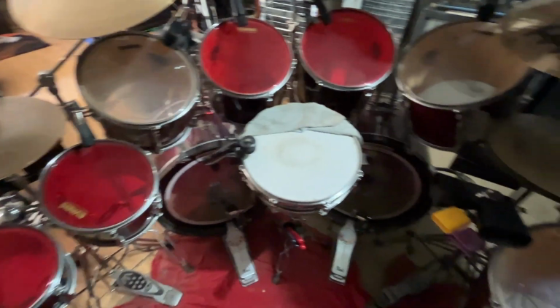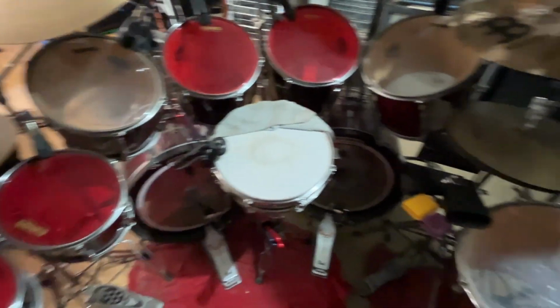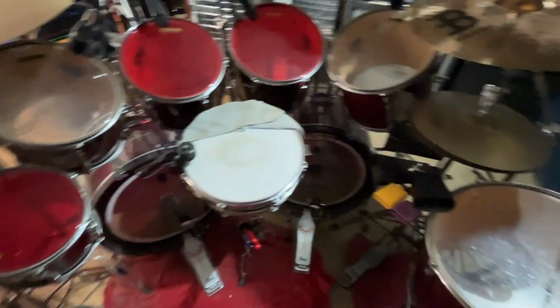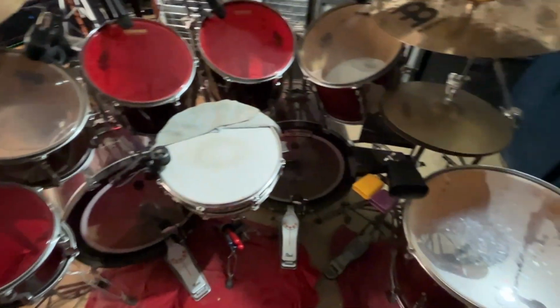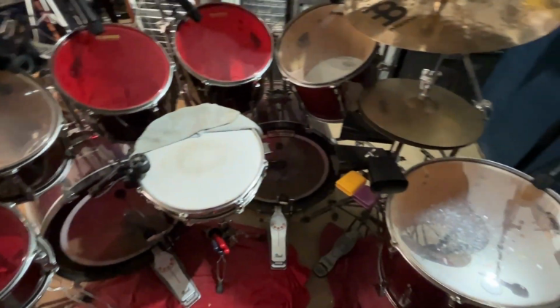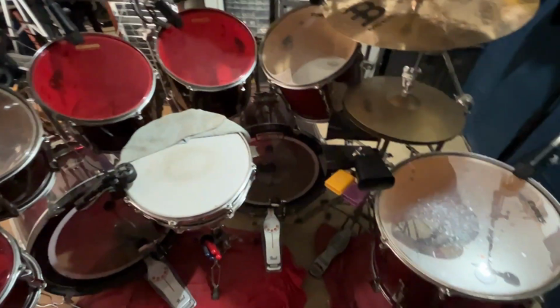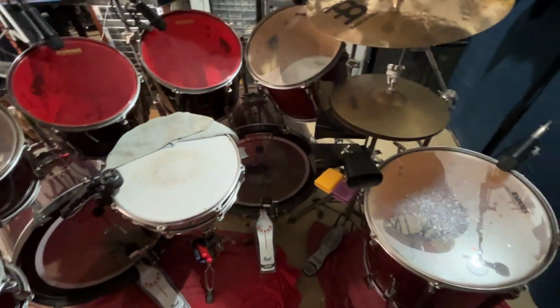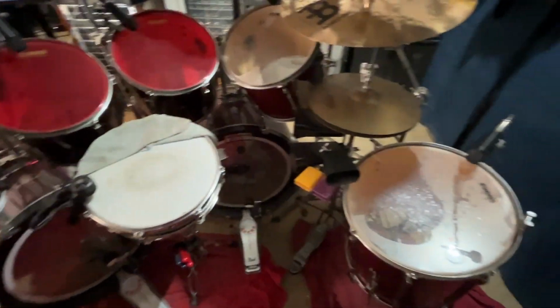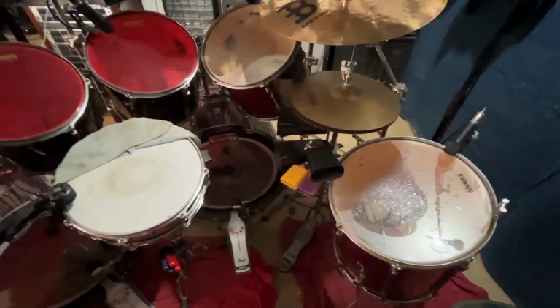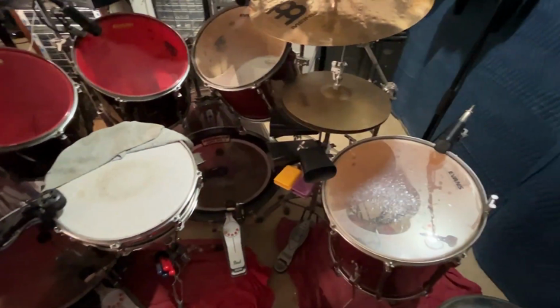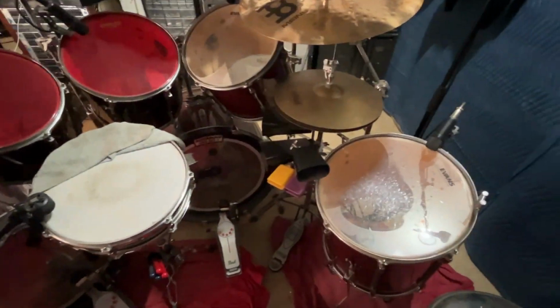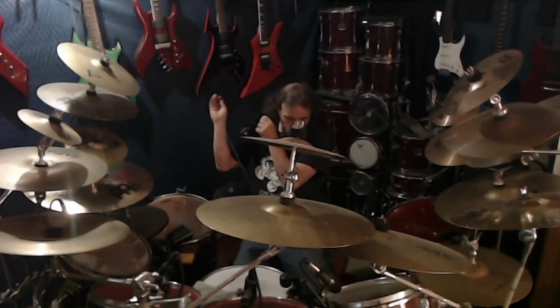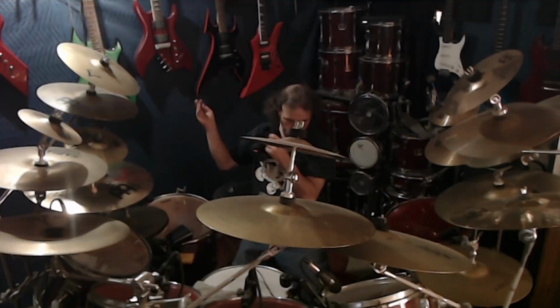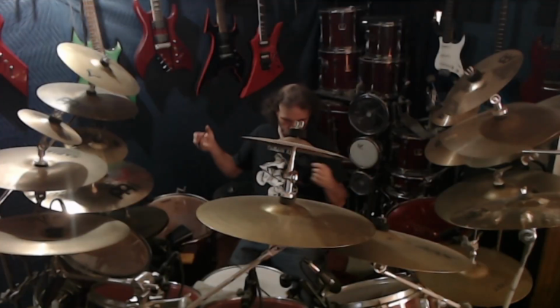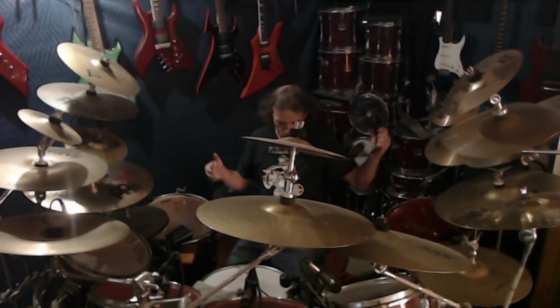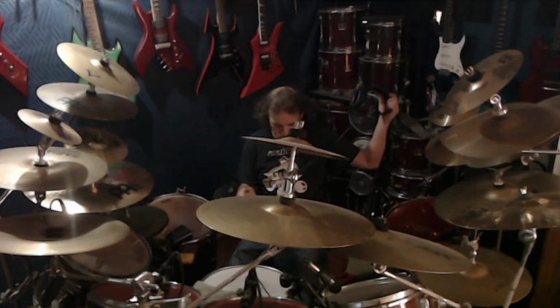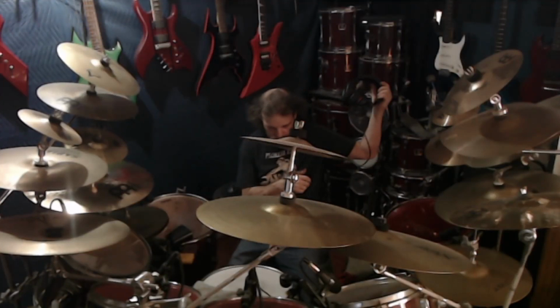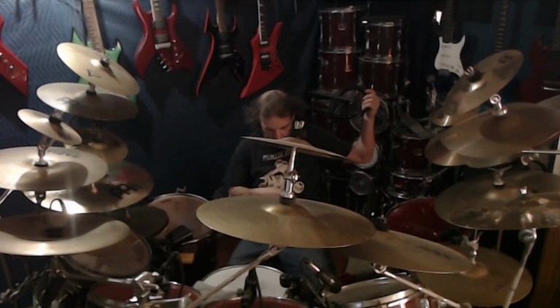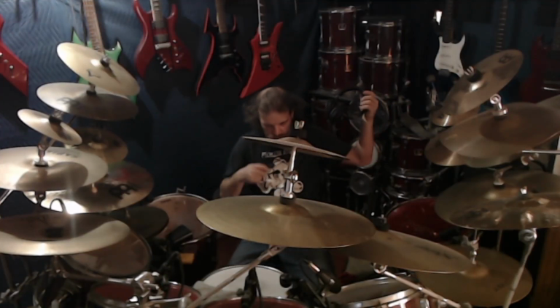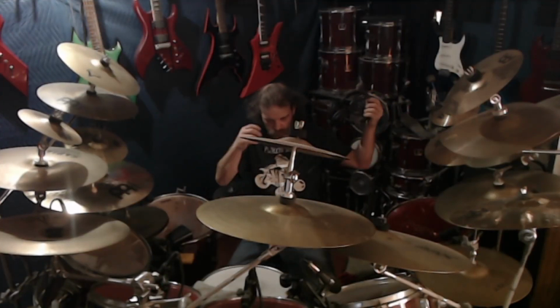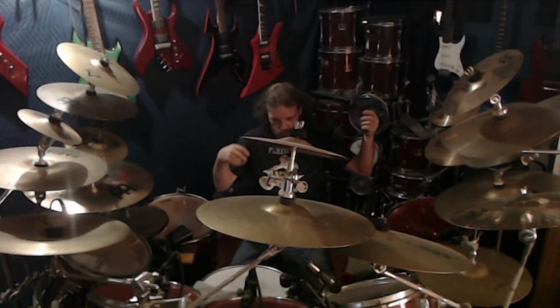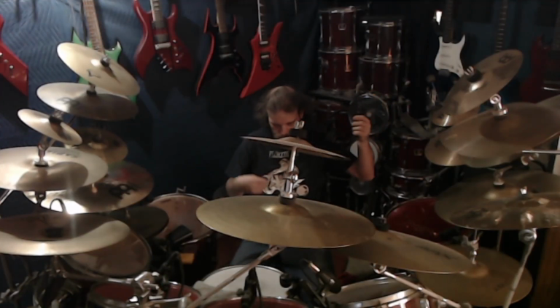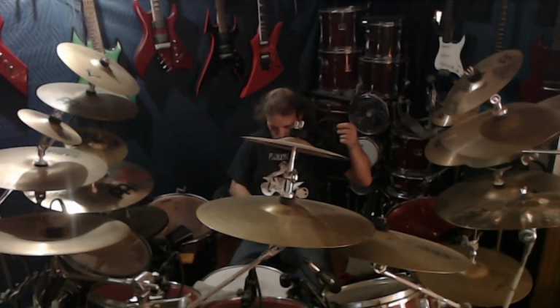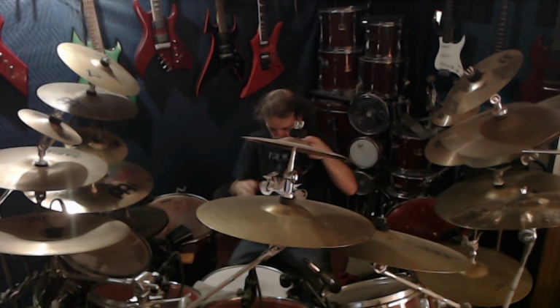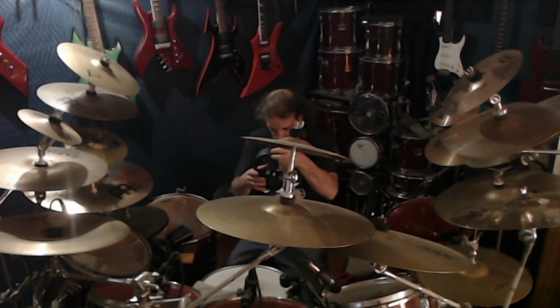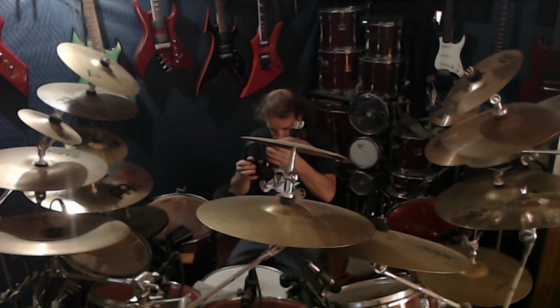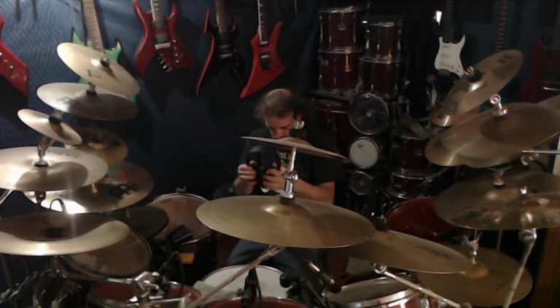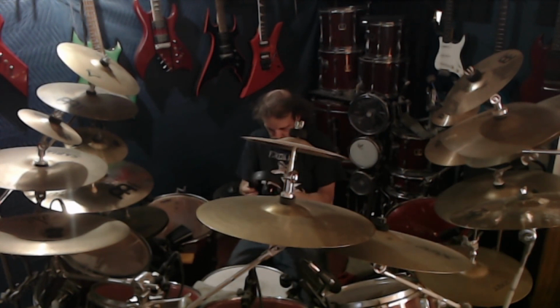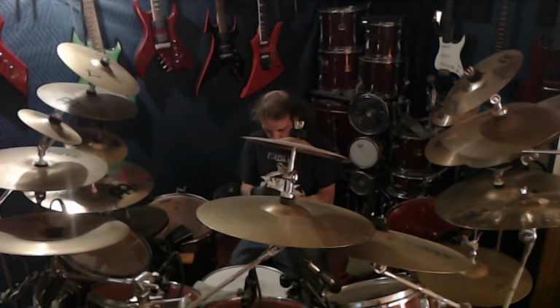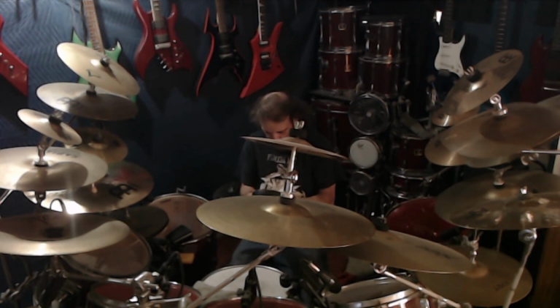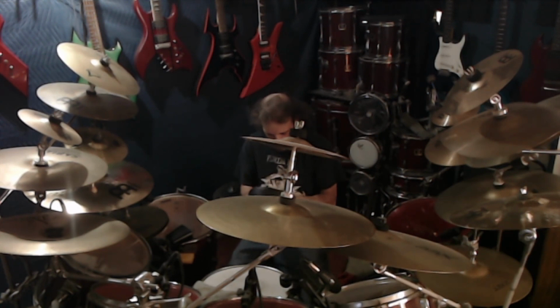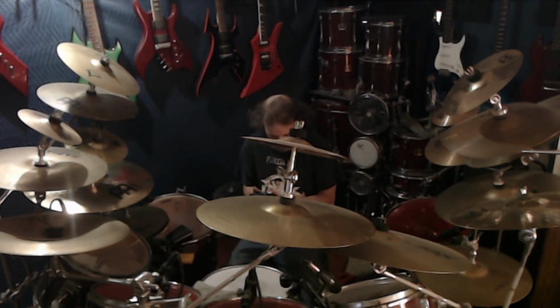We'll get a little bit of playing going on once I untangle my headphones.